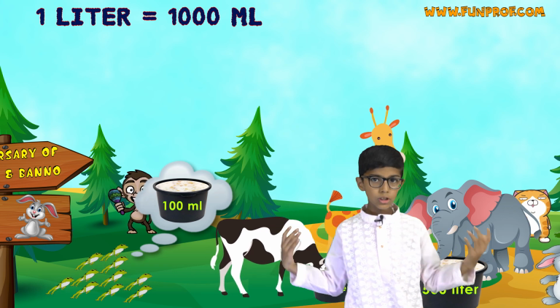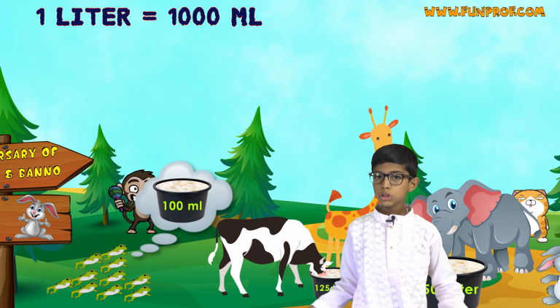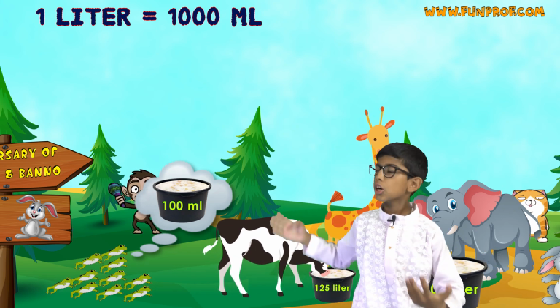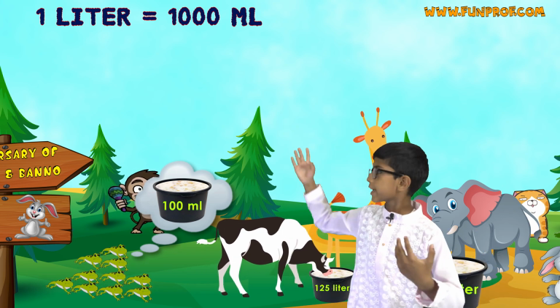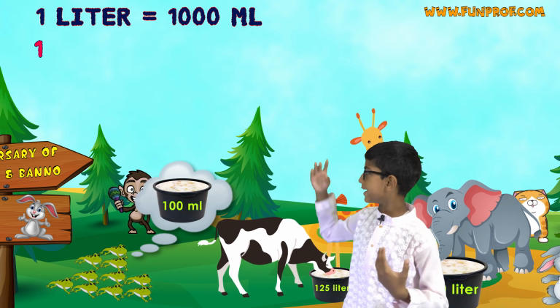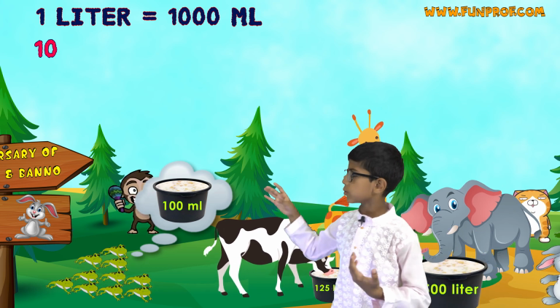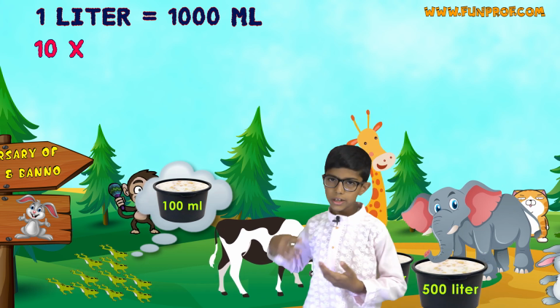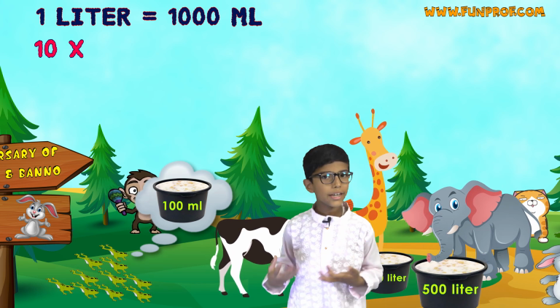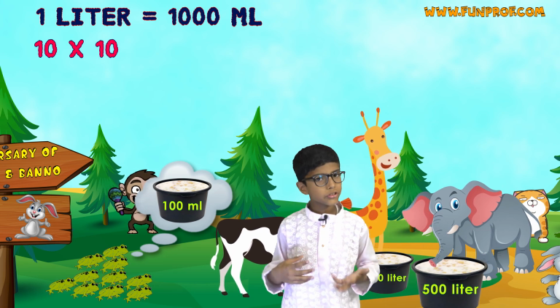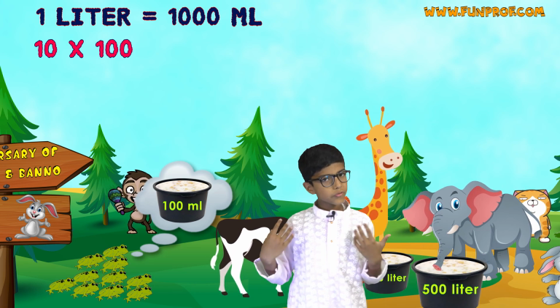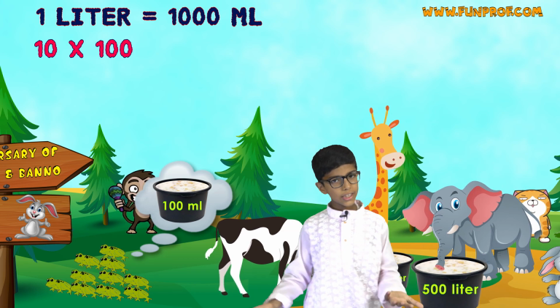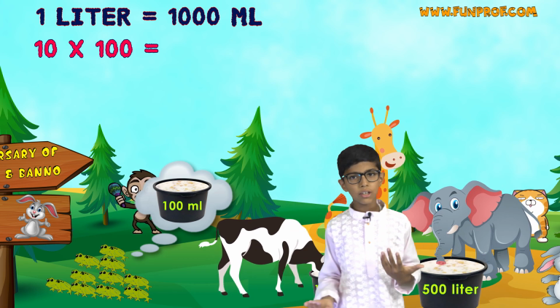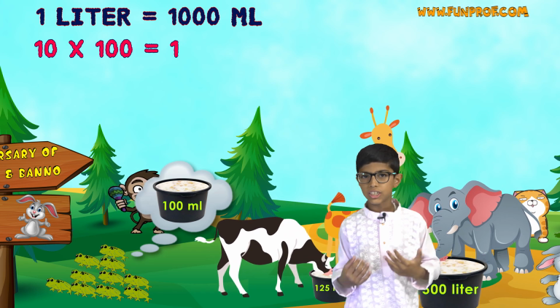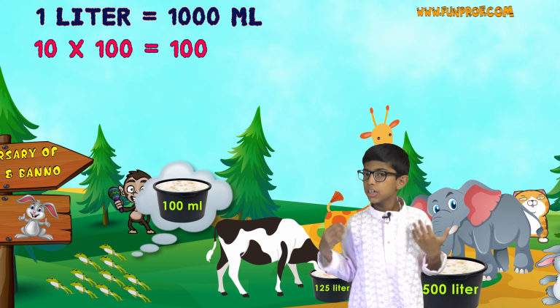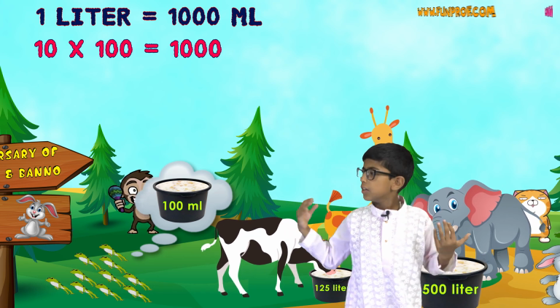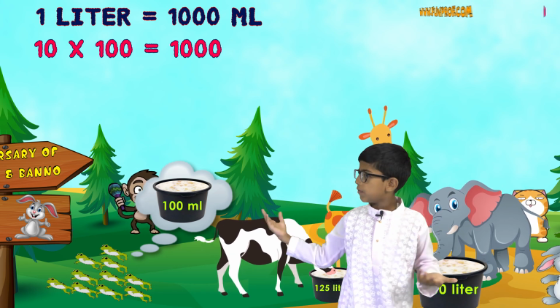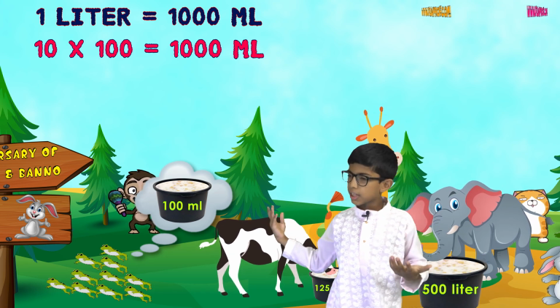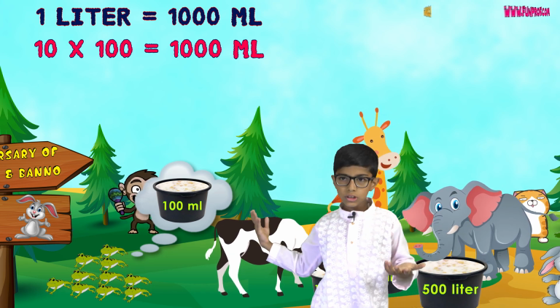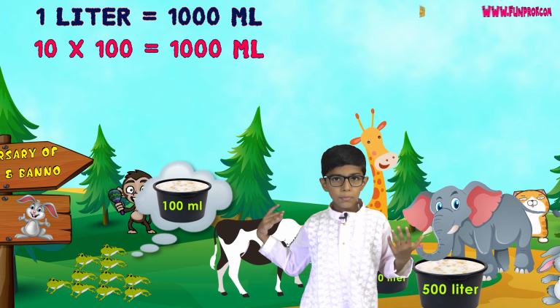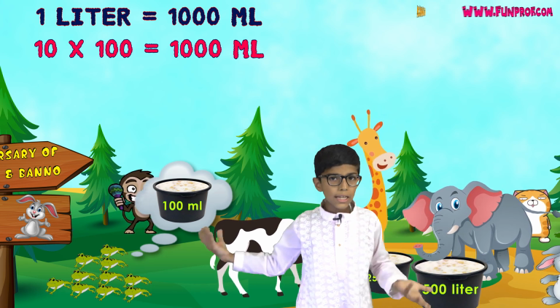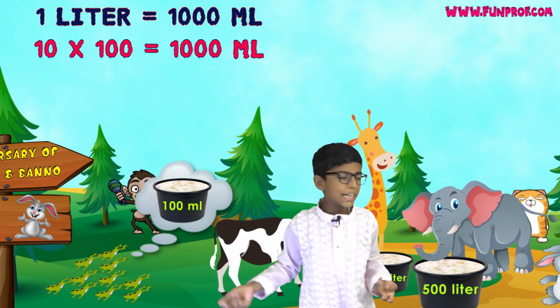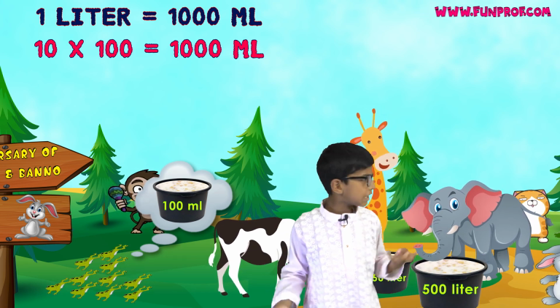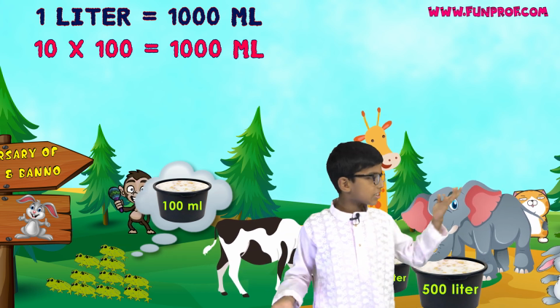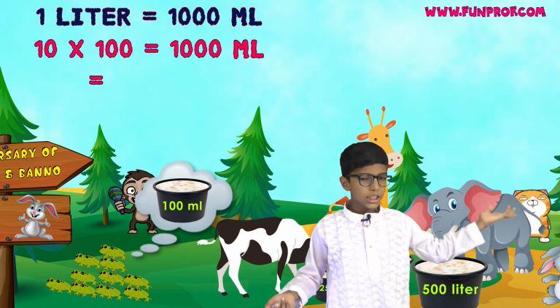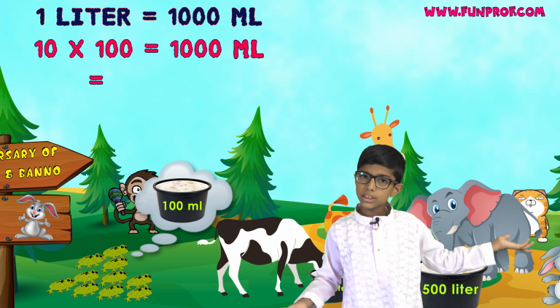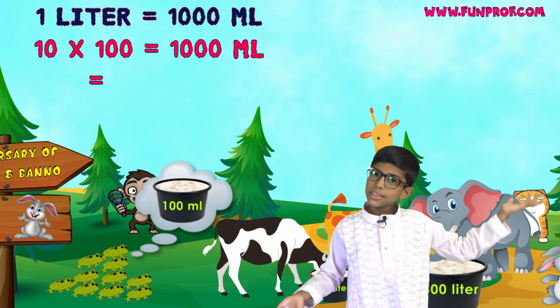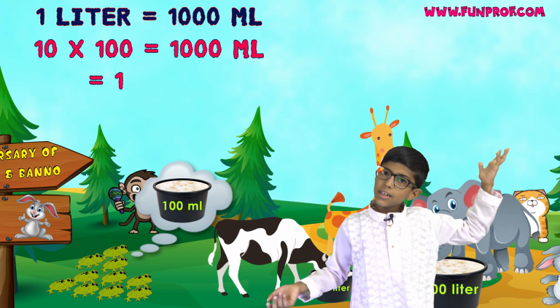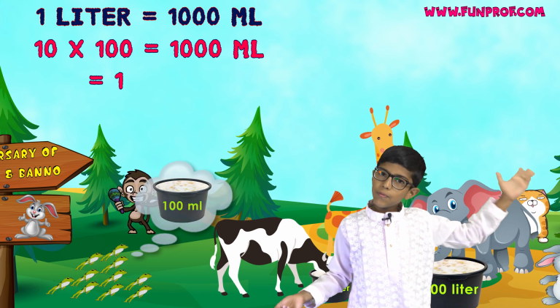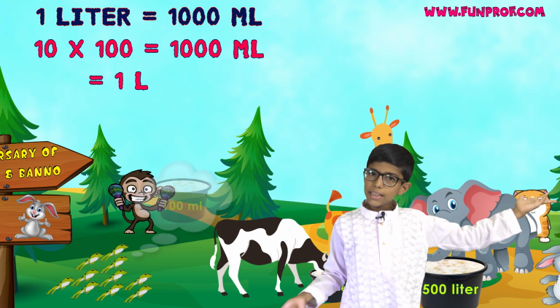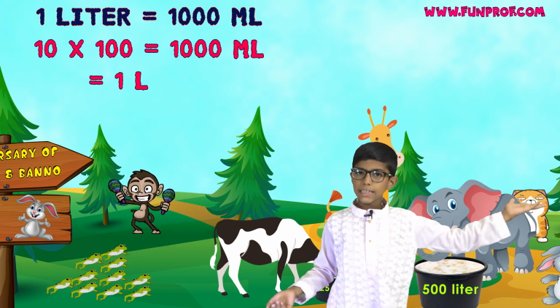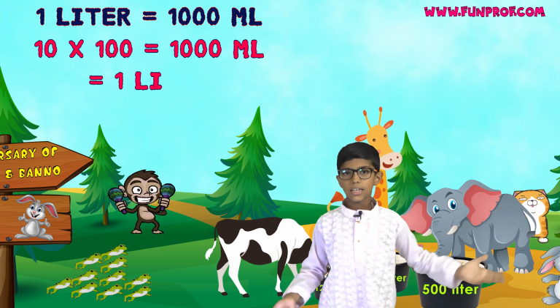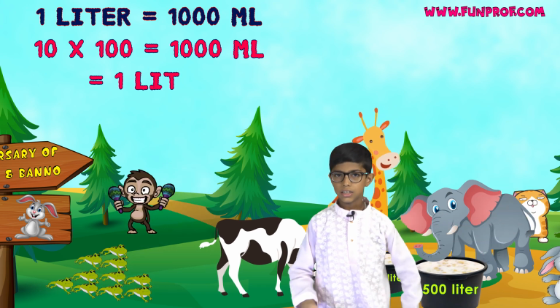So, 10 multiplied by 100 is 1000. And 1000 milliliters is 1 liter.